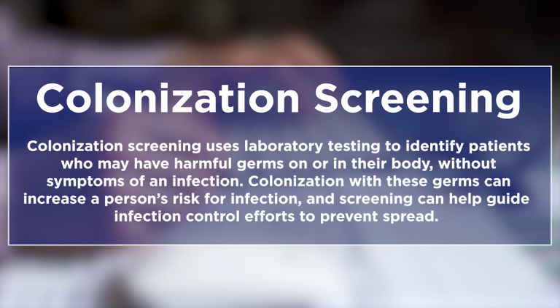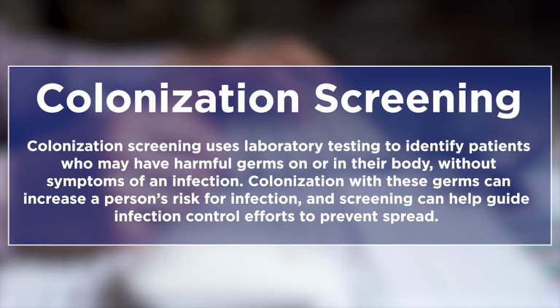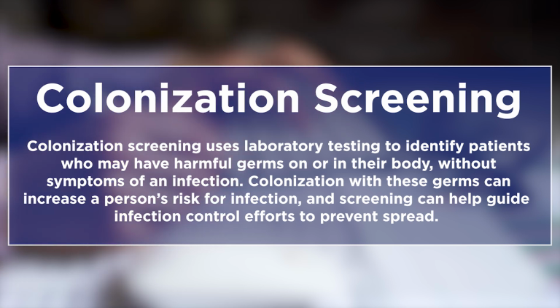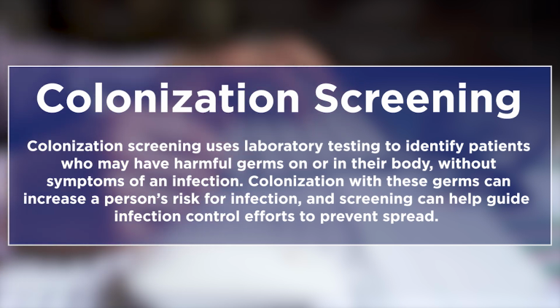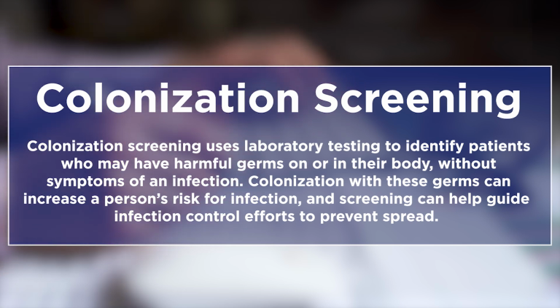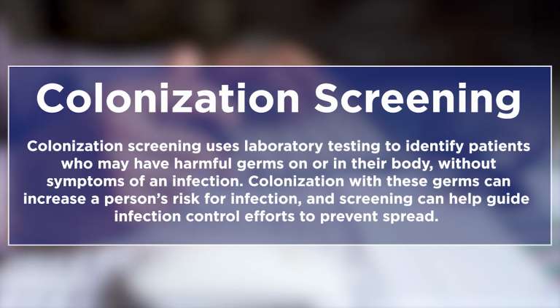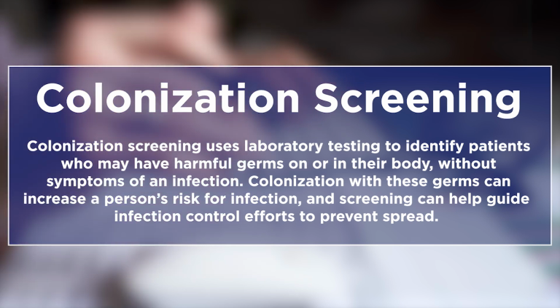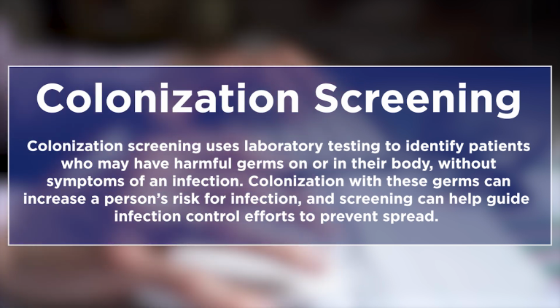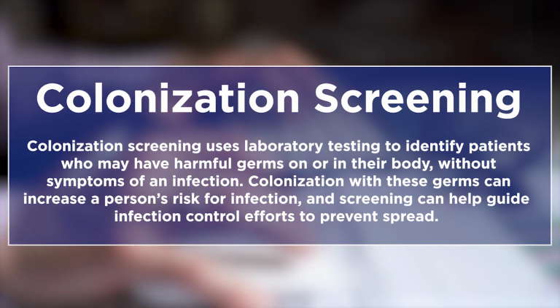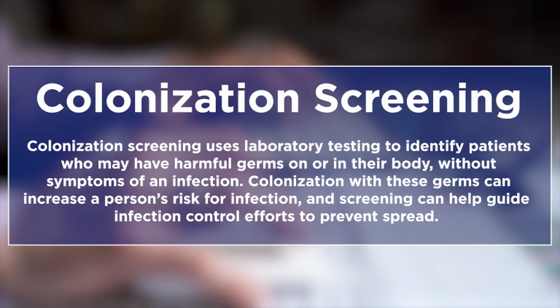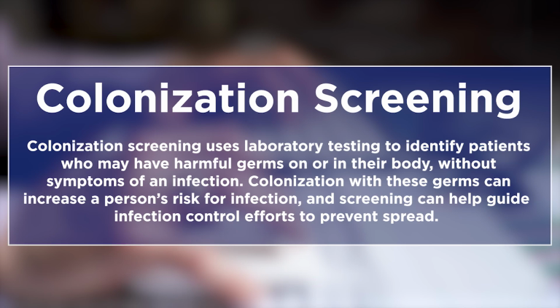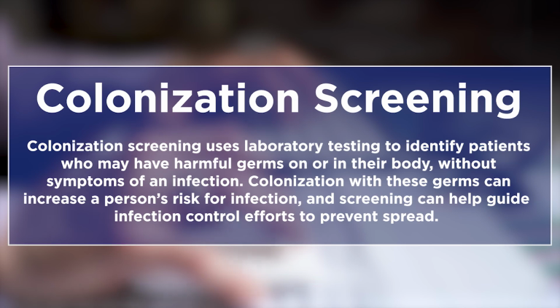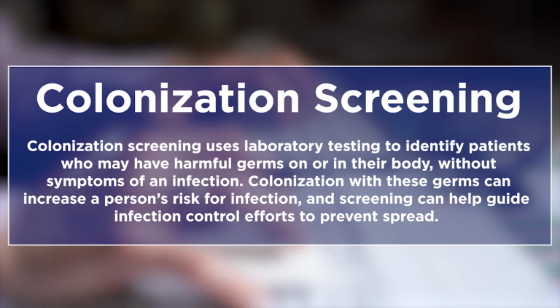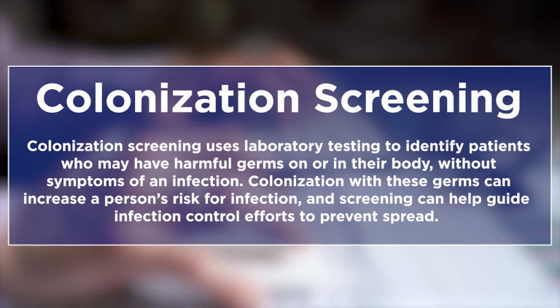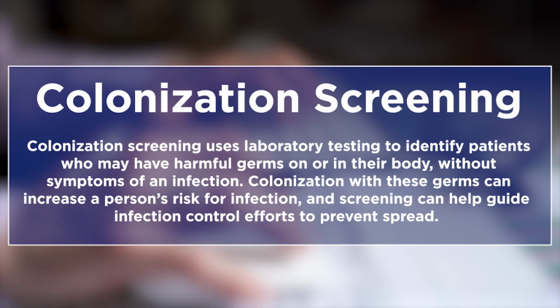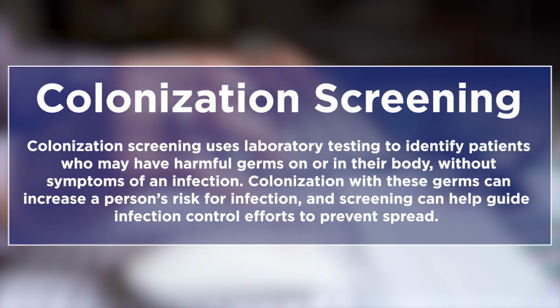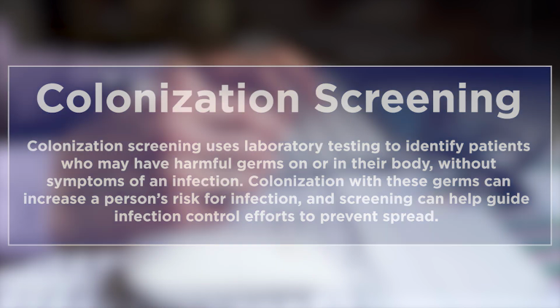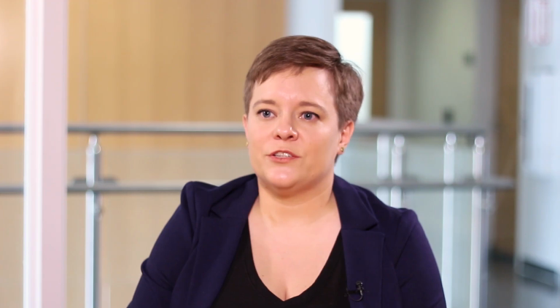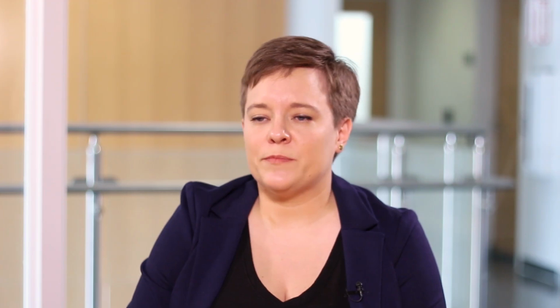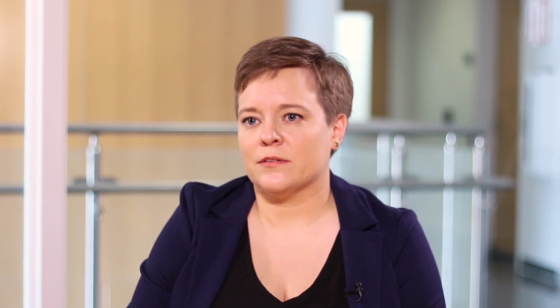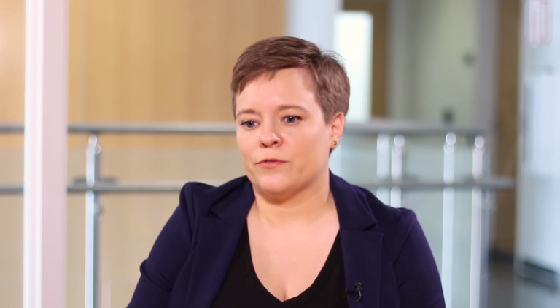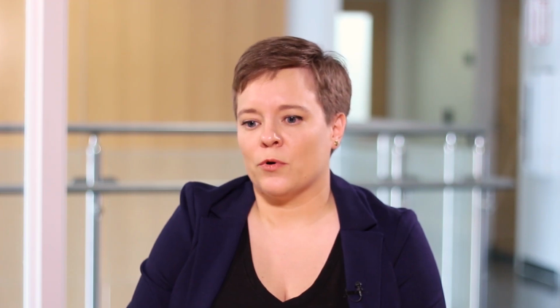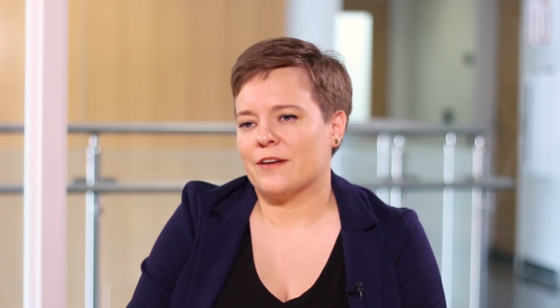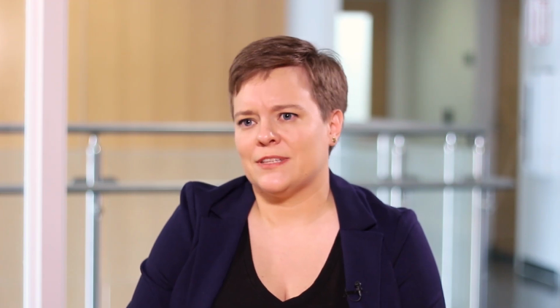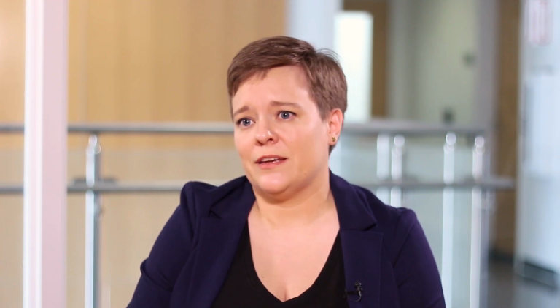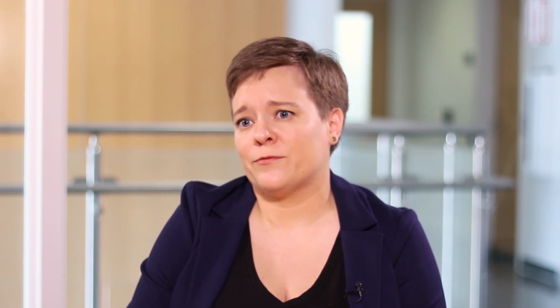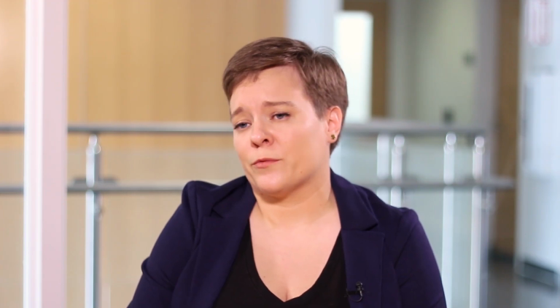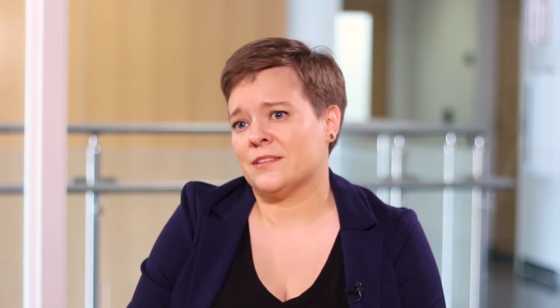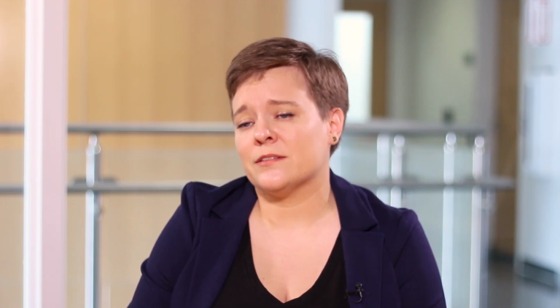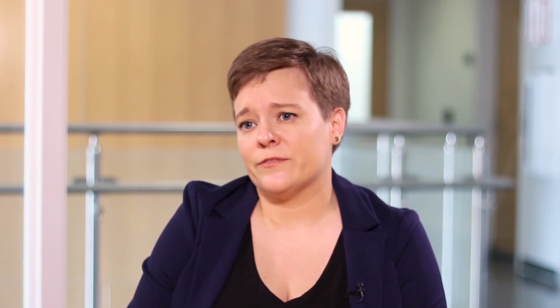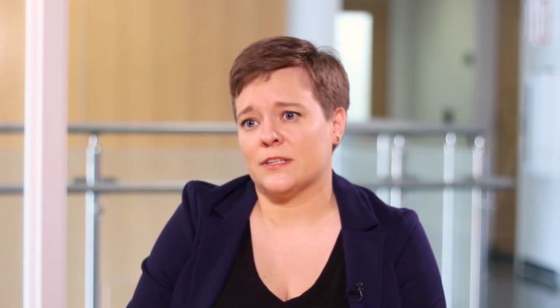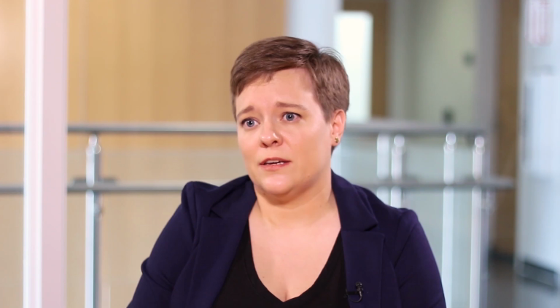That's really a success for both us as epidemiologists, but also for that facility and for the residents of that facility.